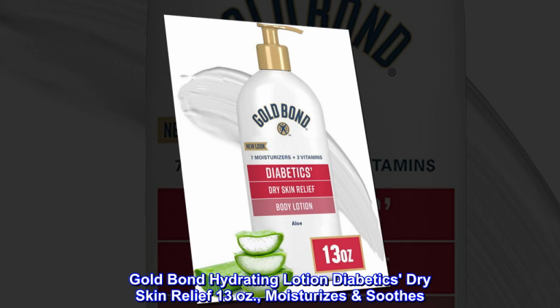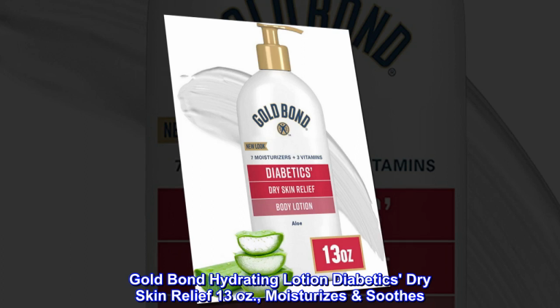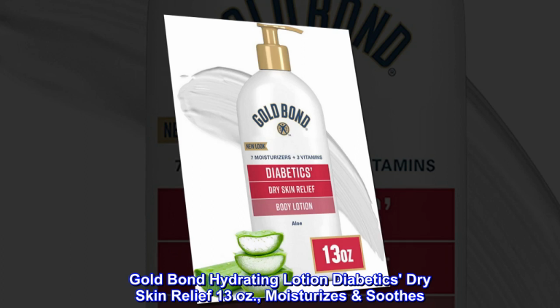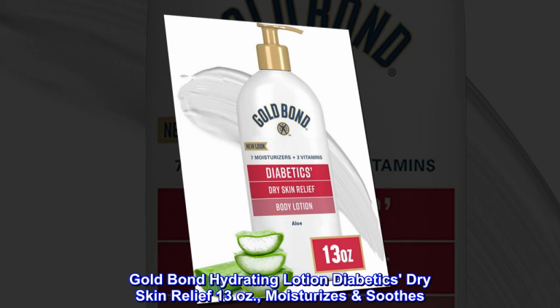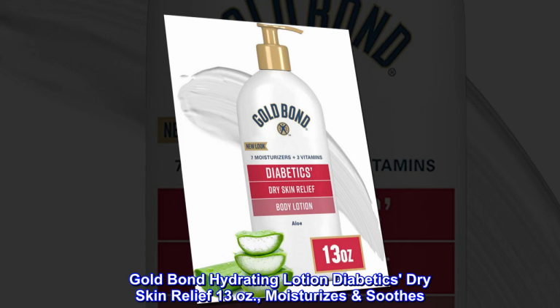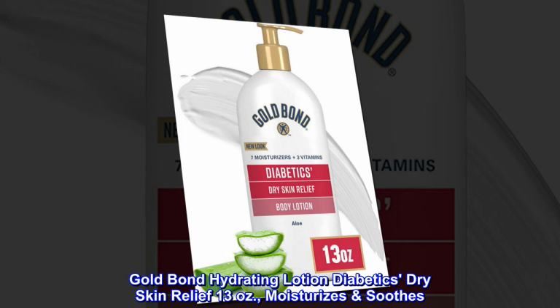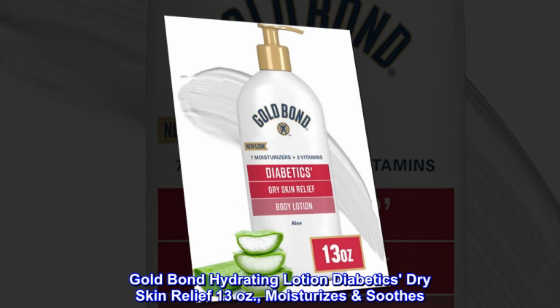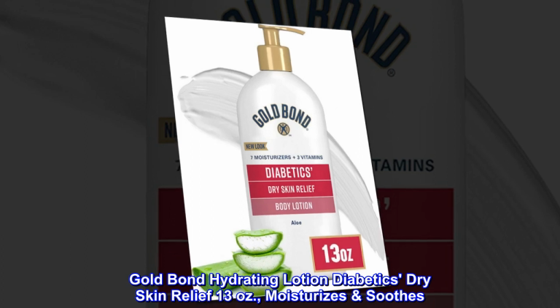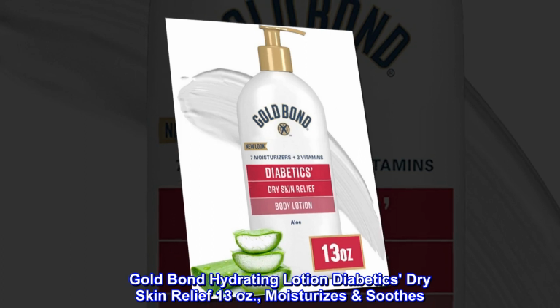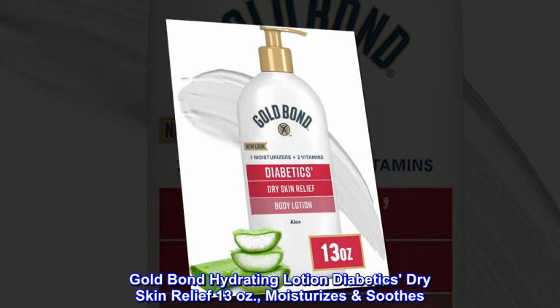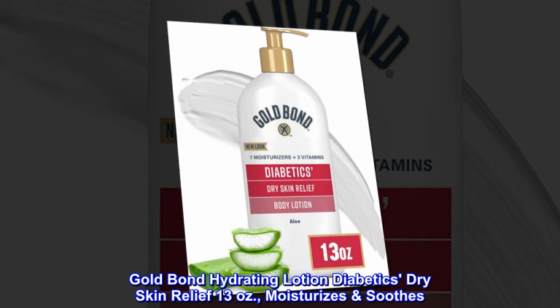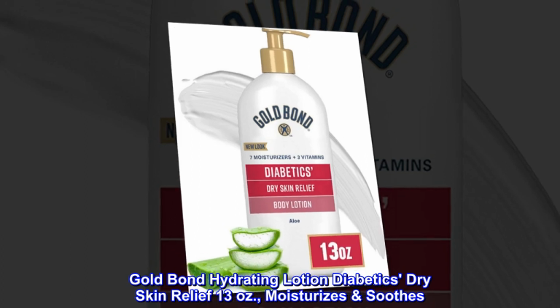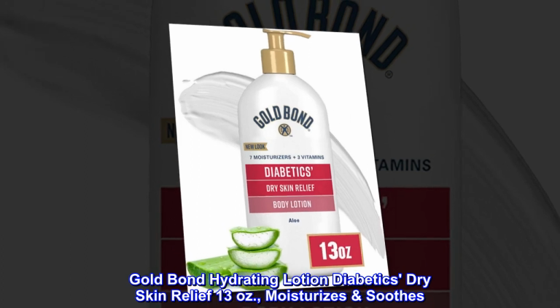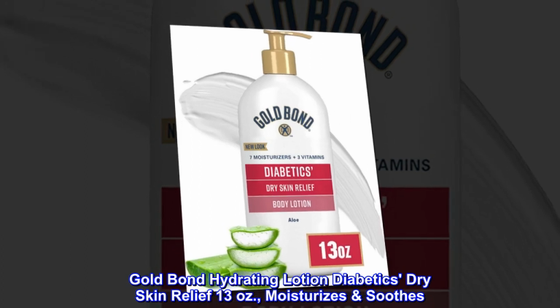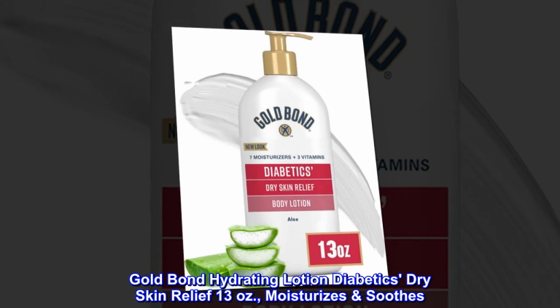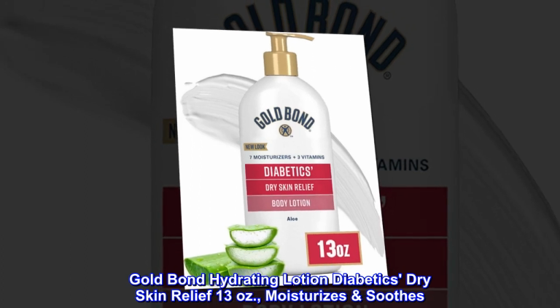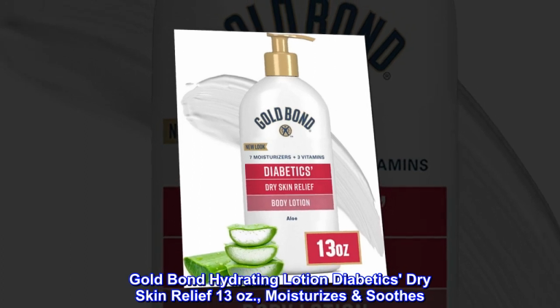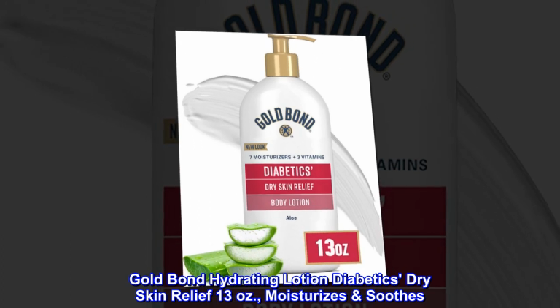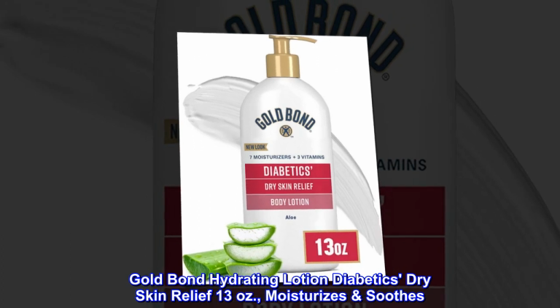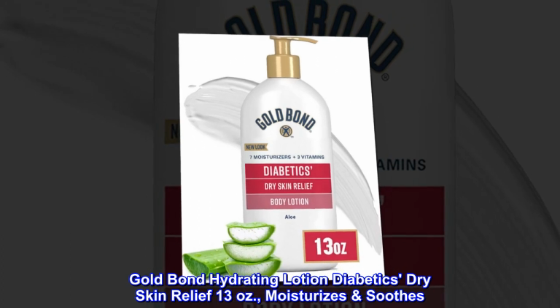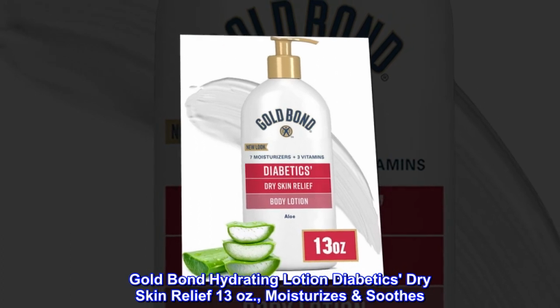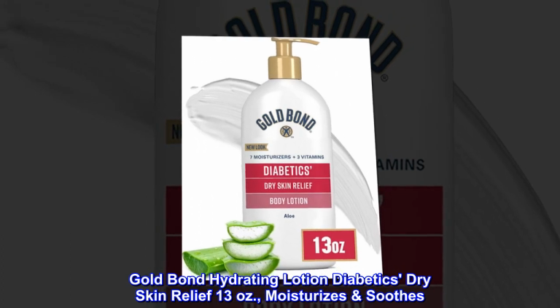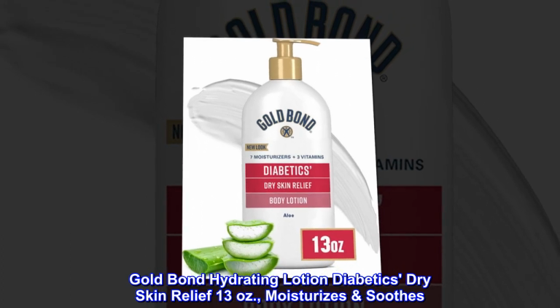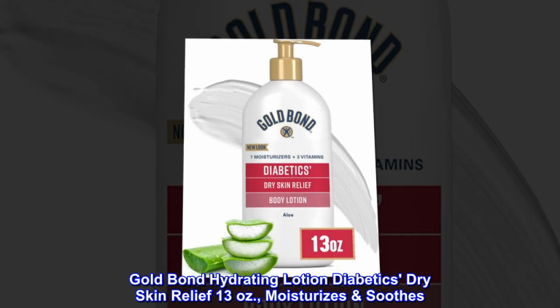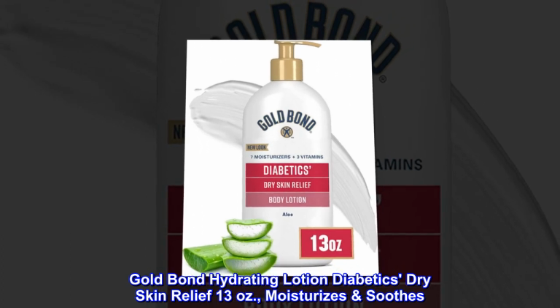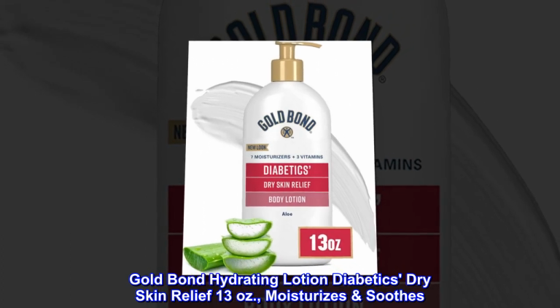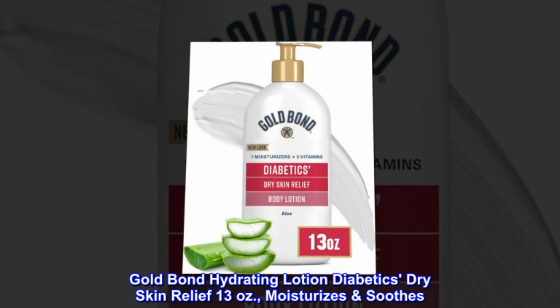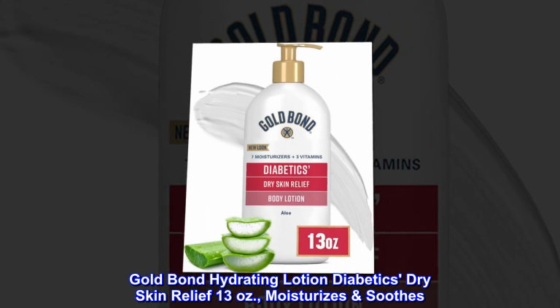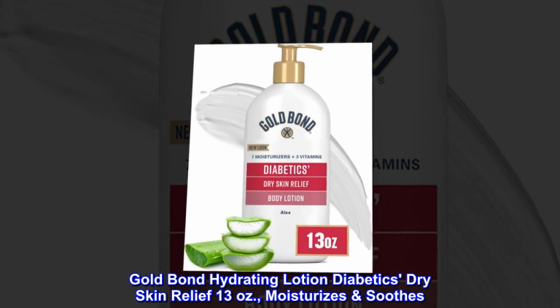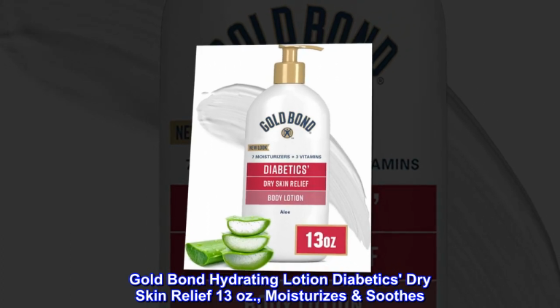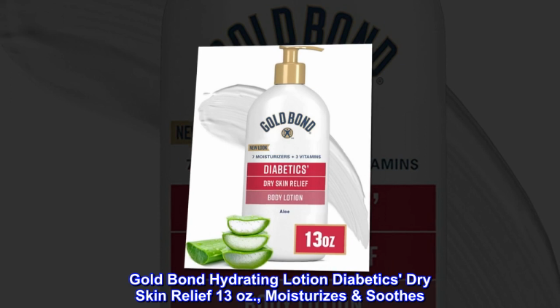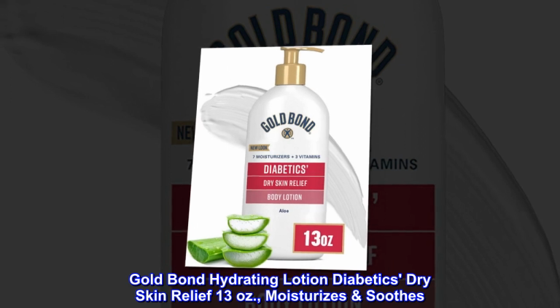Gold Bond Hydrating Lotion Diabetics' Dry Skin Relief, 13 oz. Moisturizes and soothes.